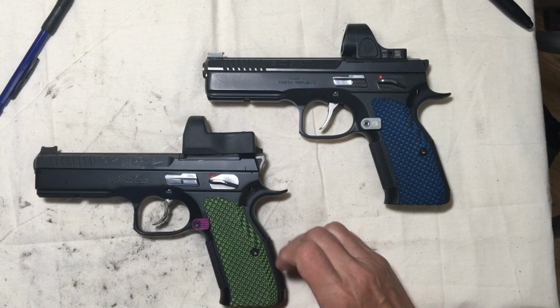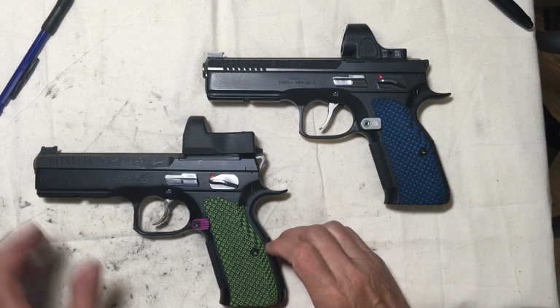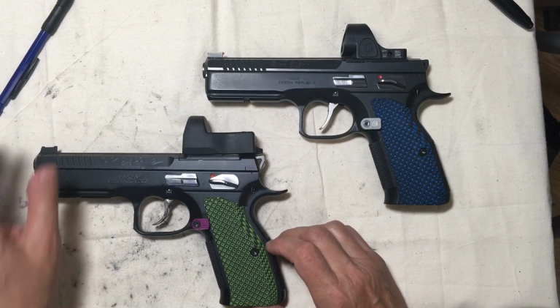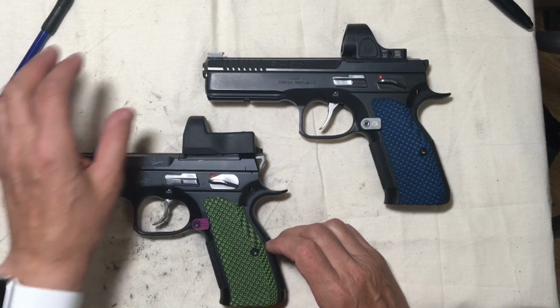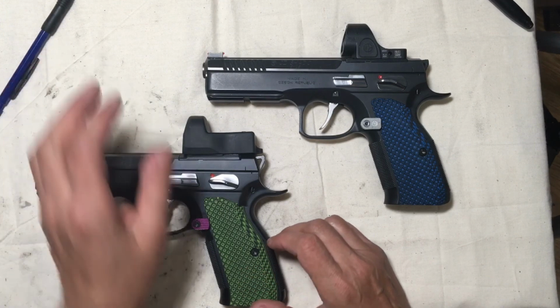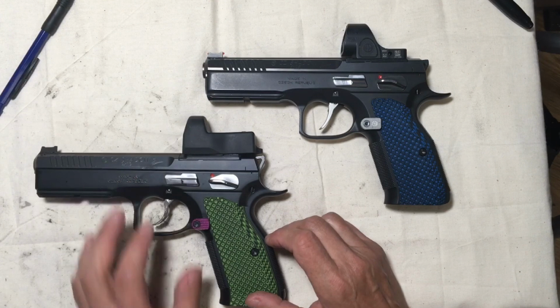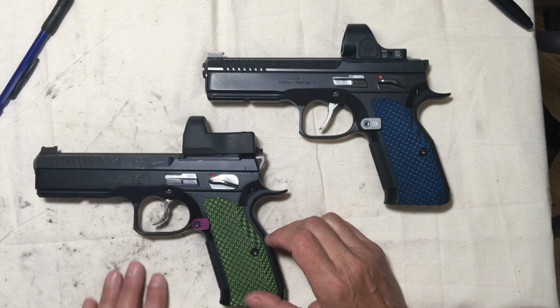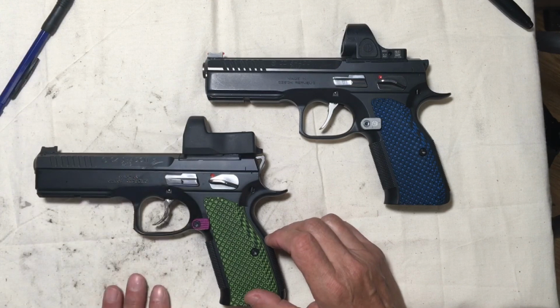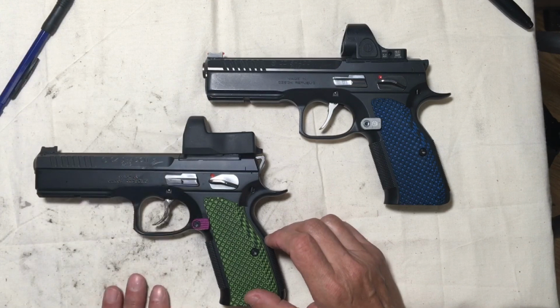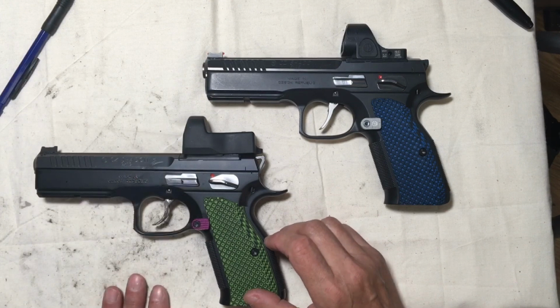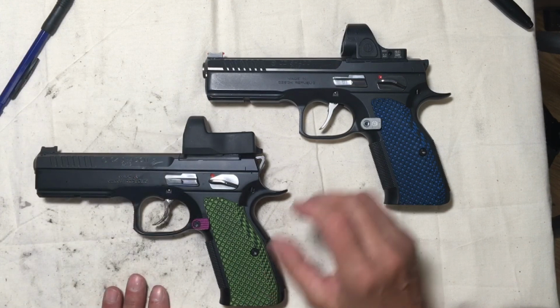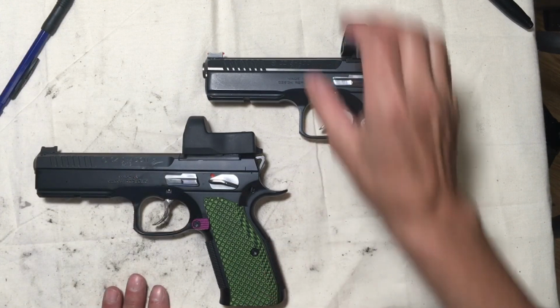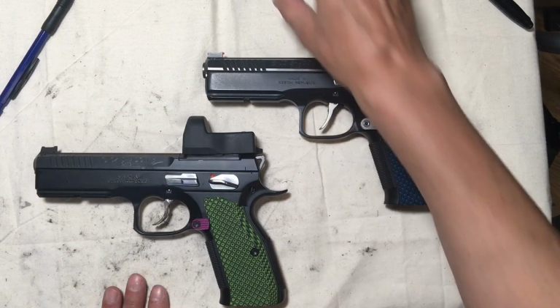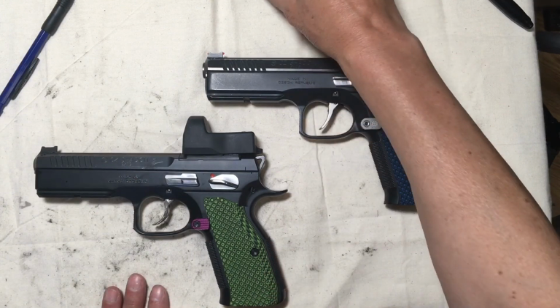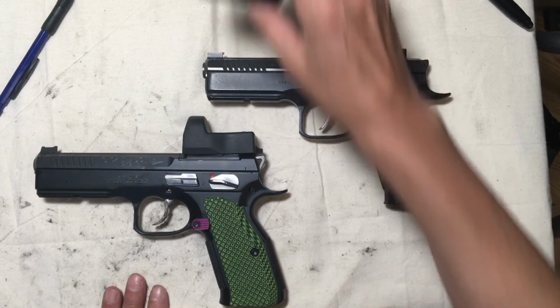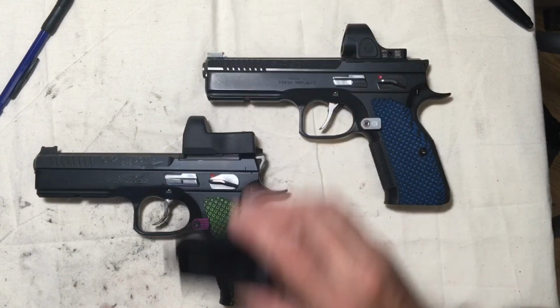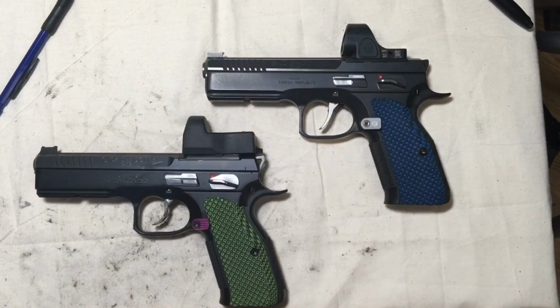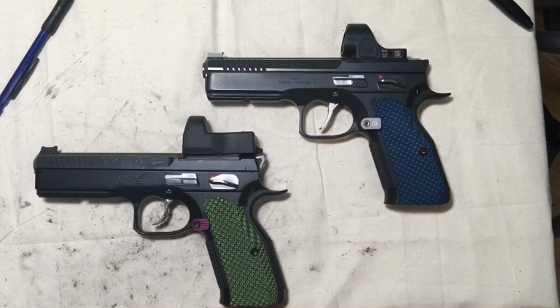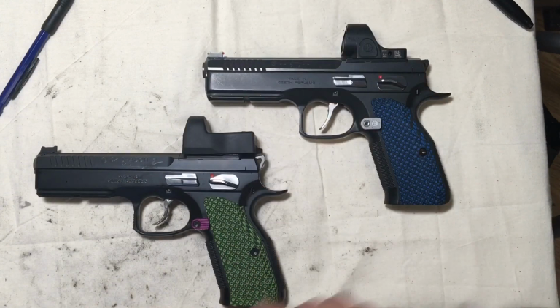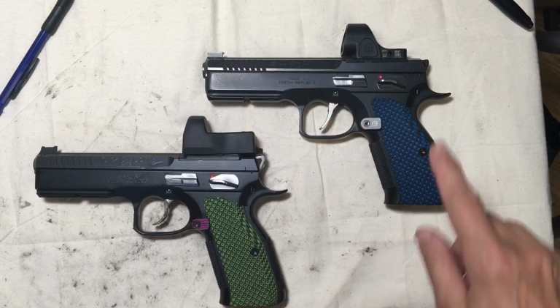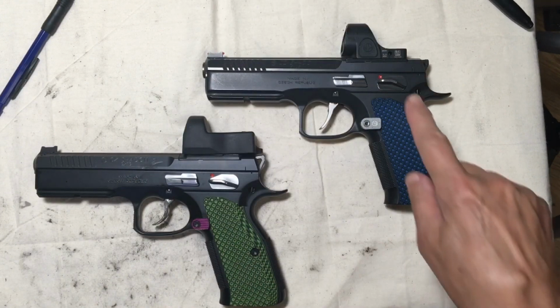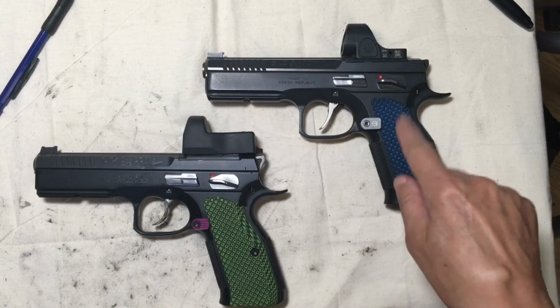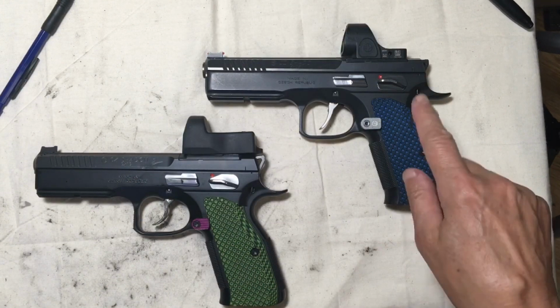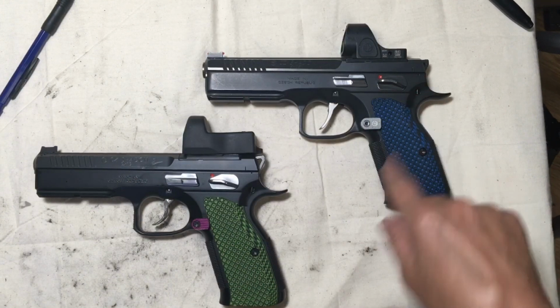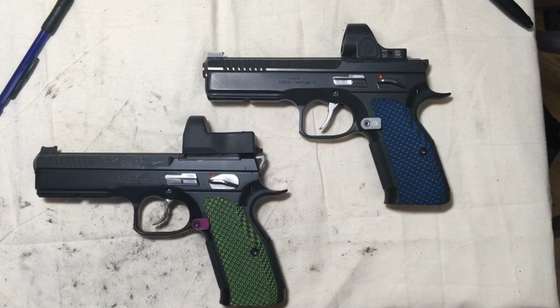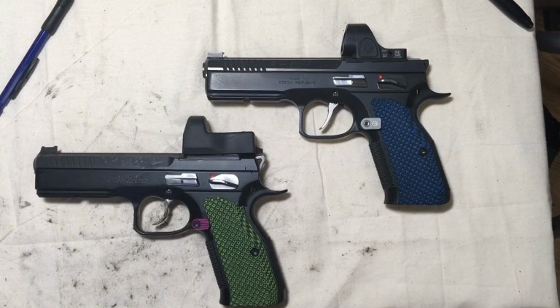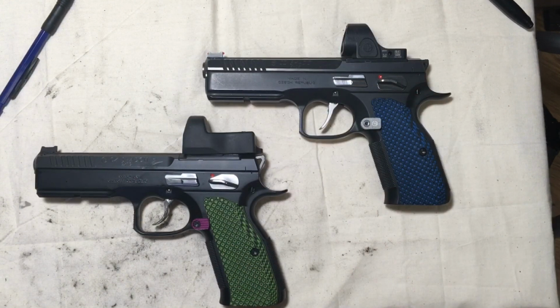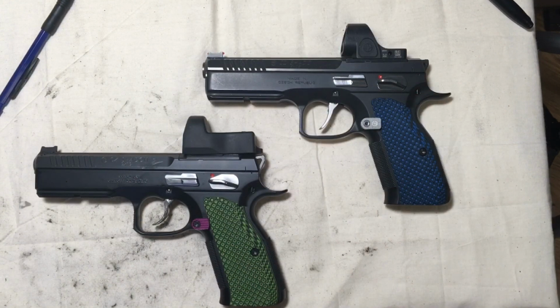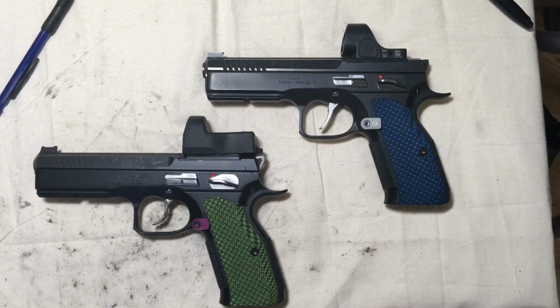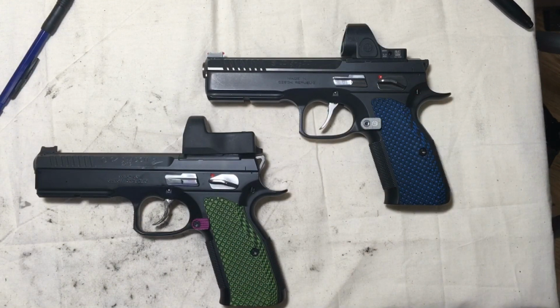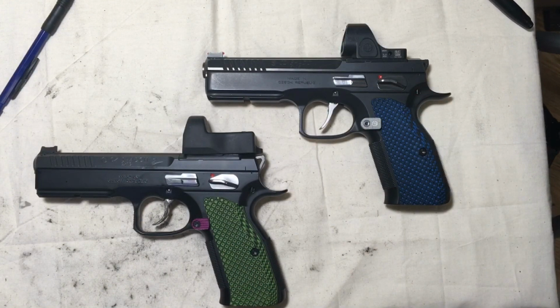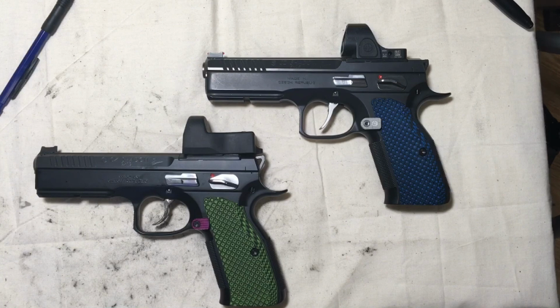CZ Fangirl out — stay tuned for some shooting footage coming up.